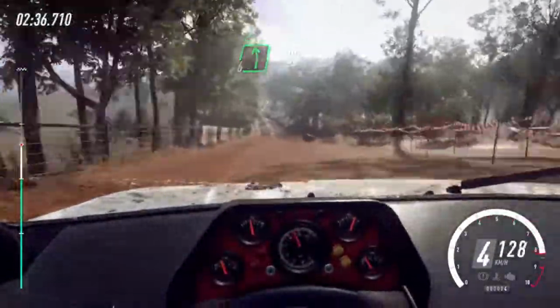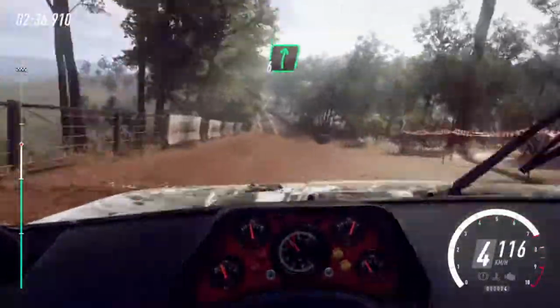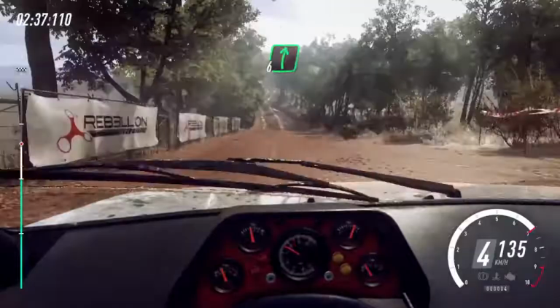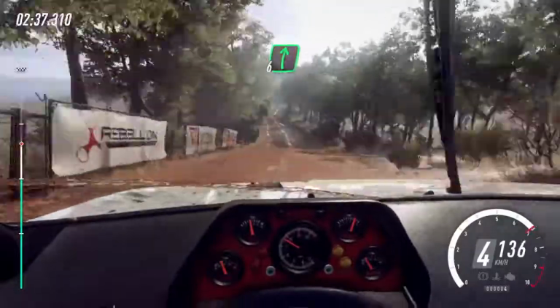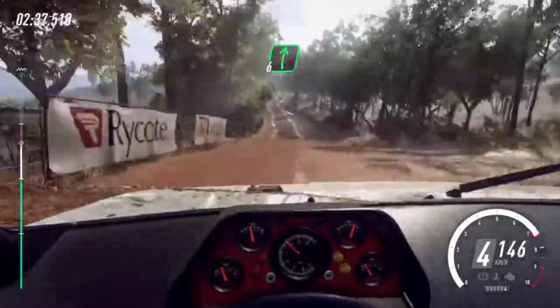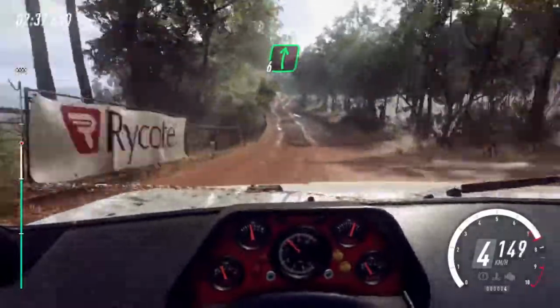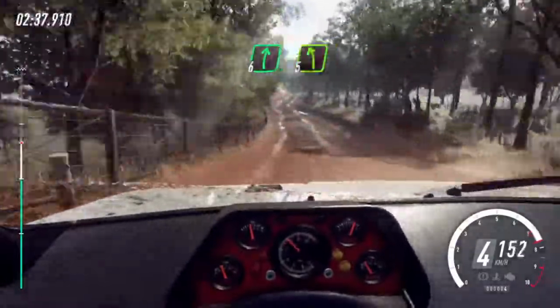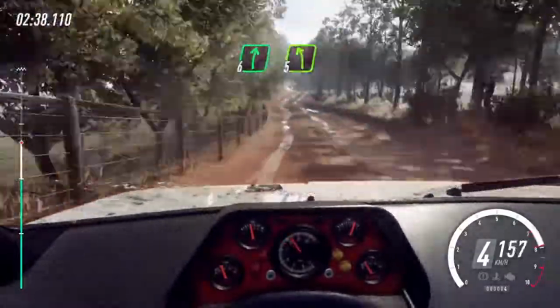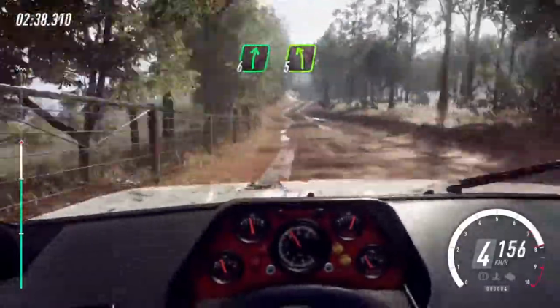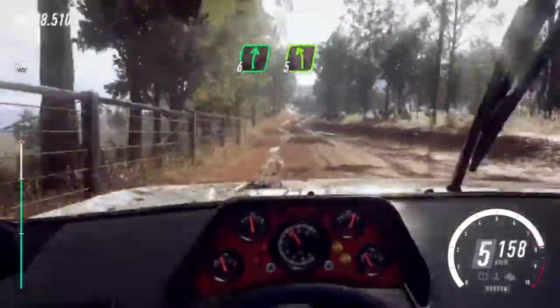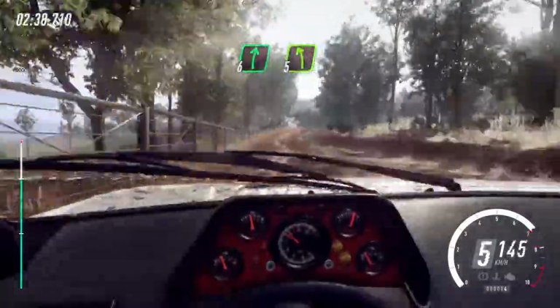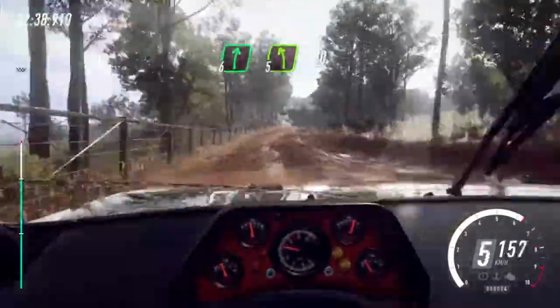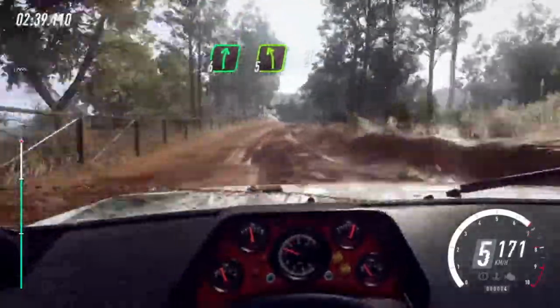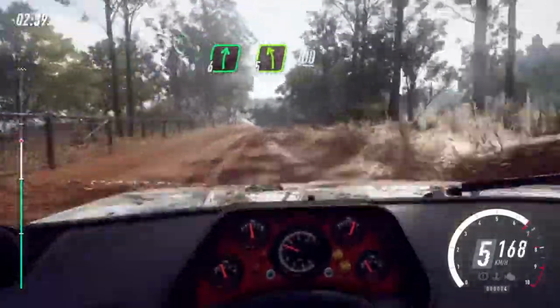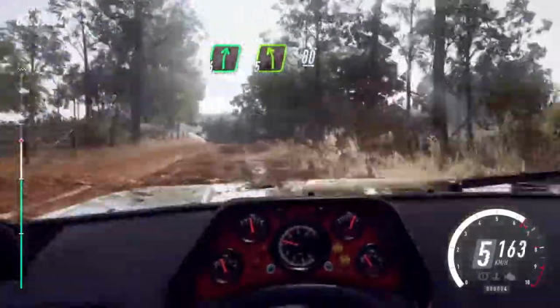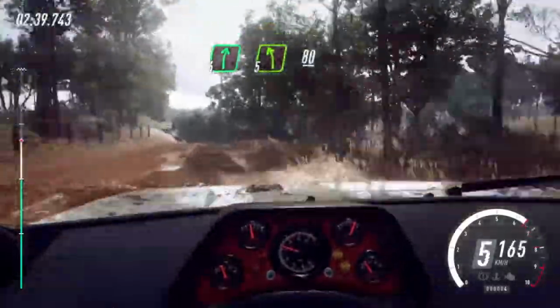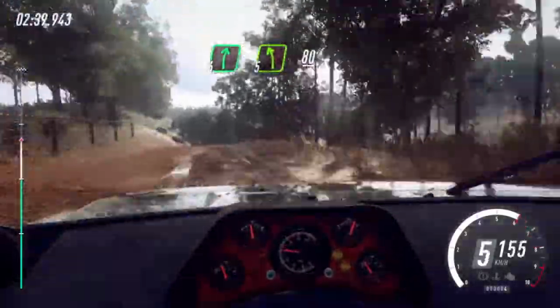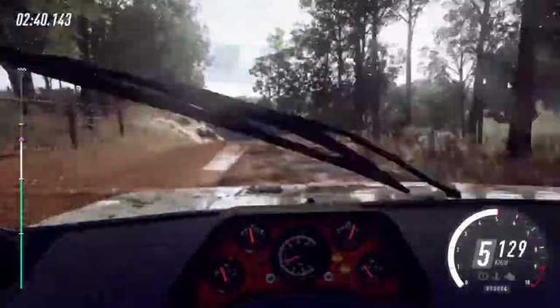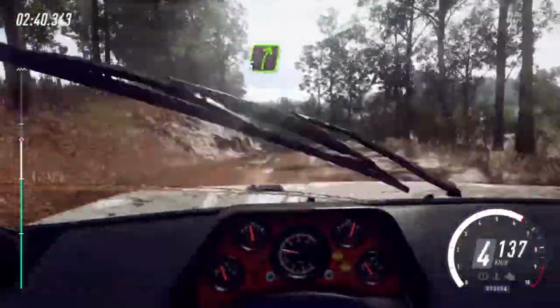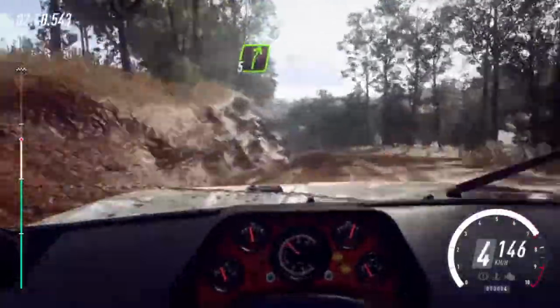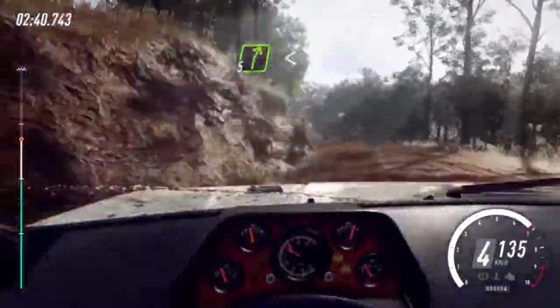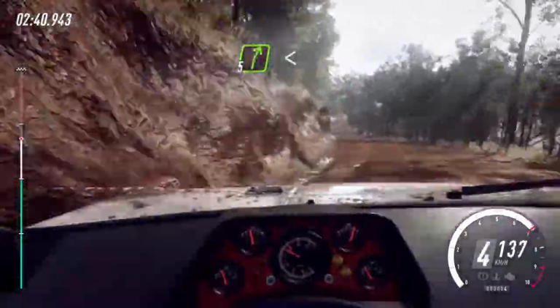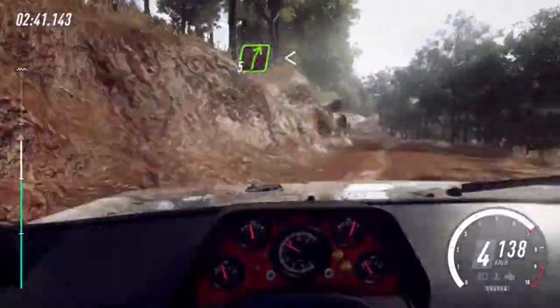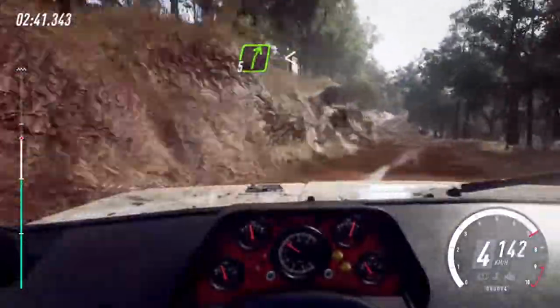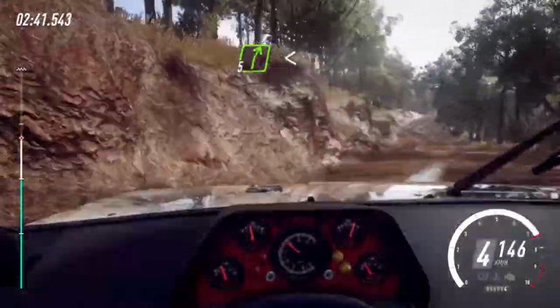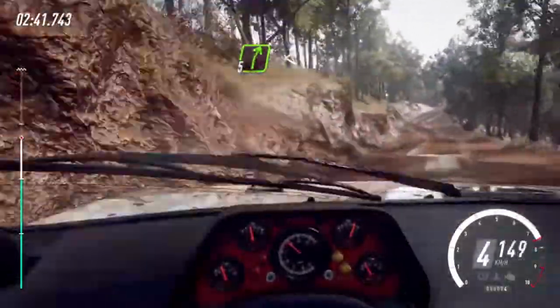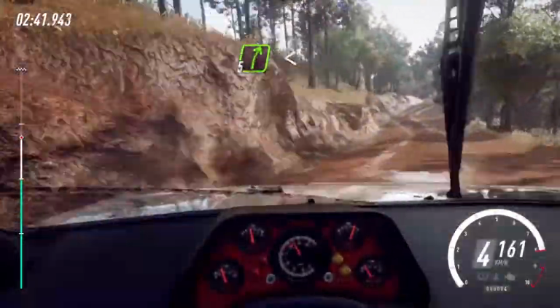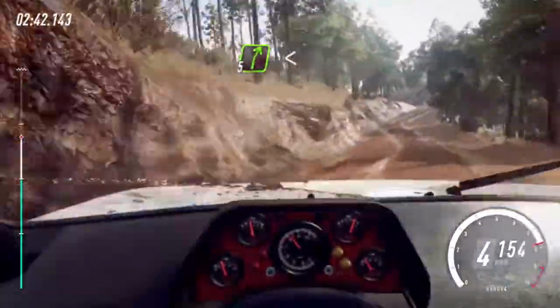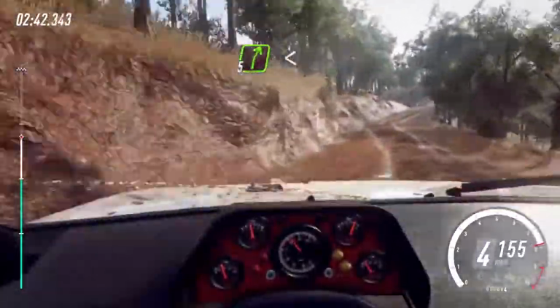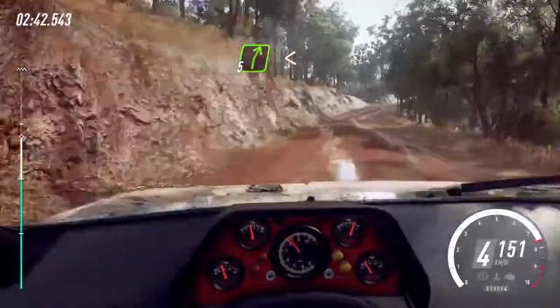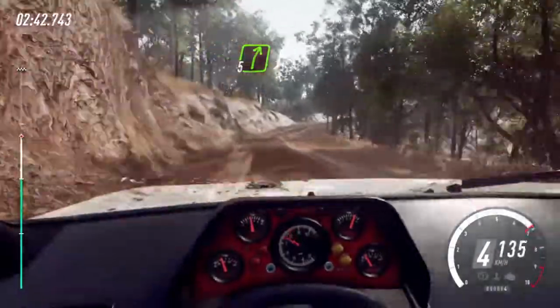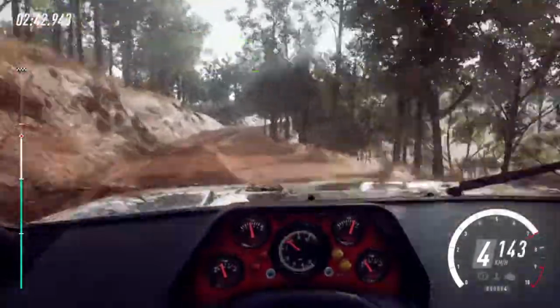6 right, 5 left, 80. 5 right long, opens of a crest, 30.